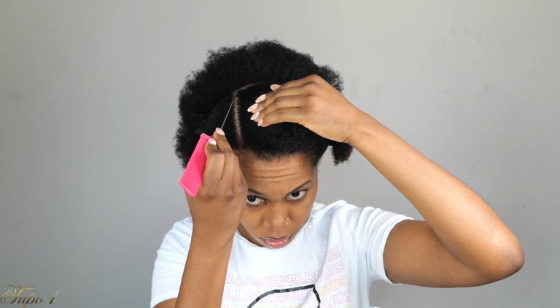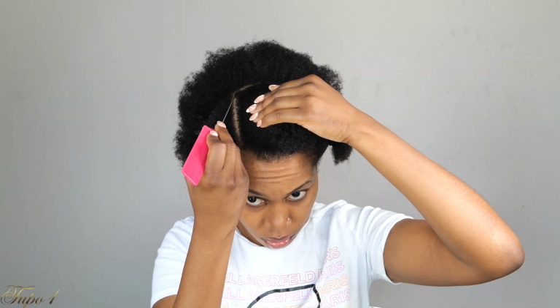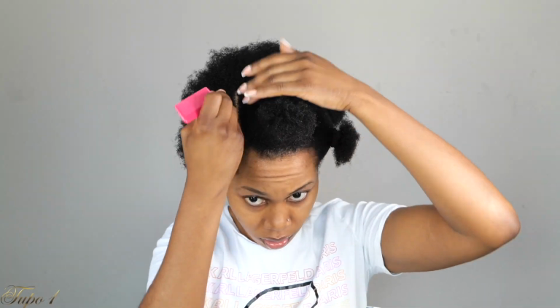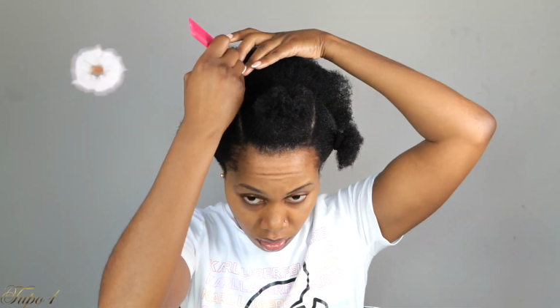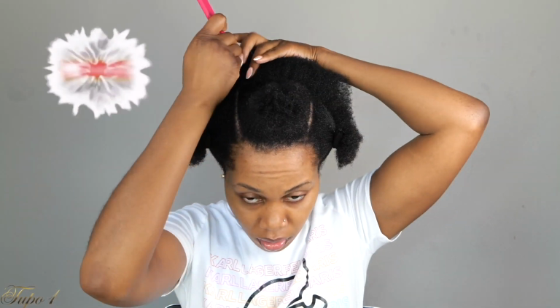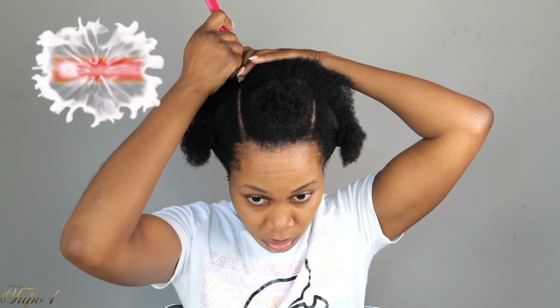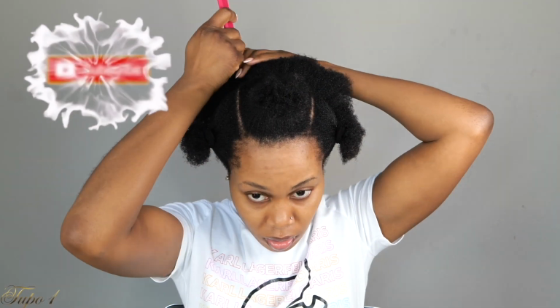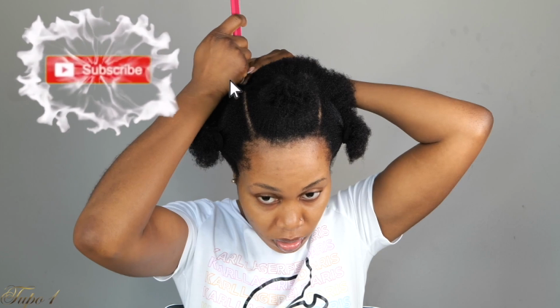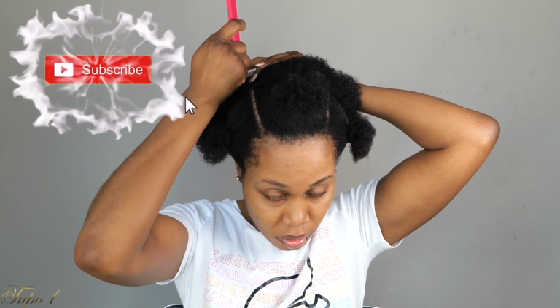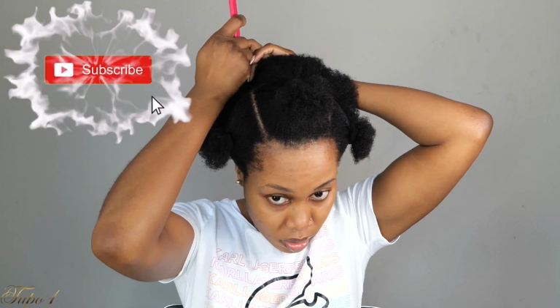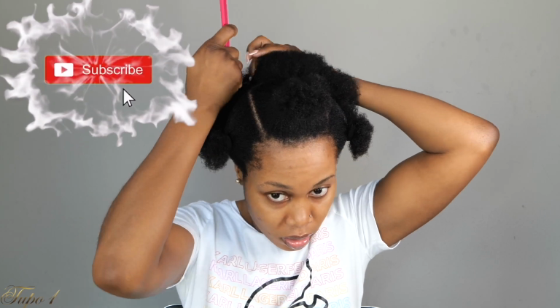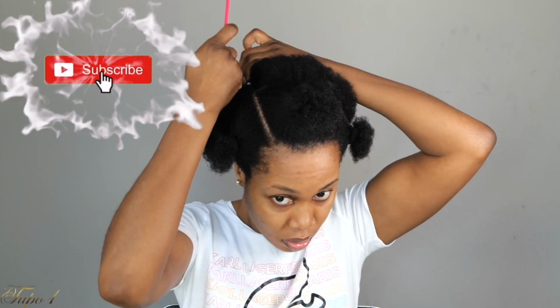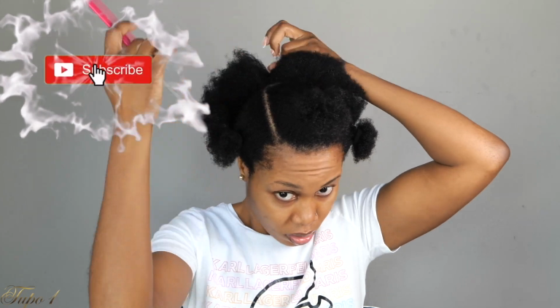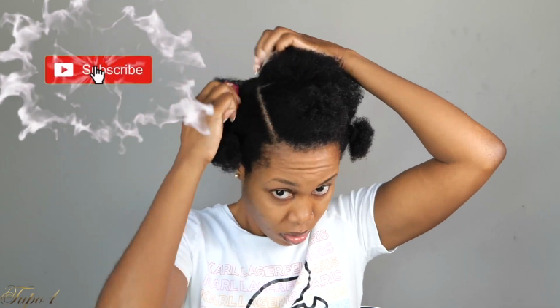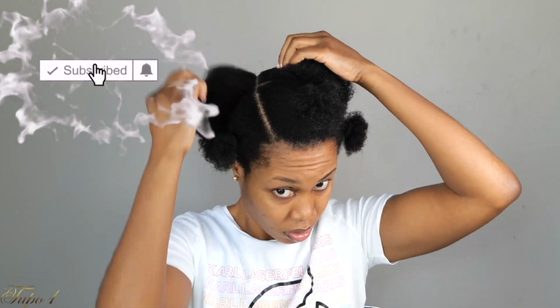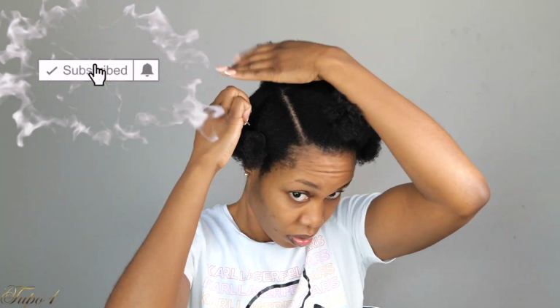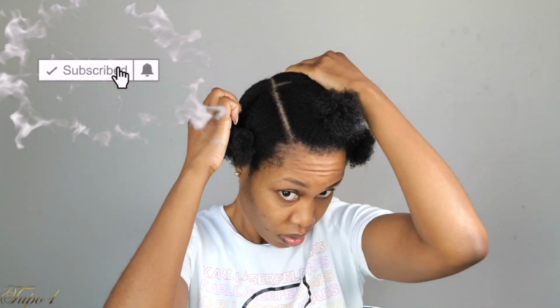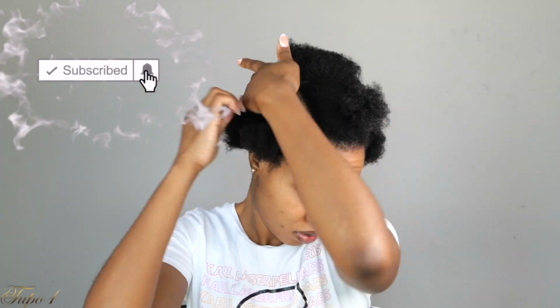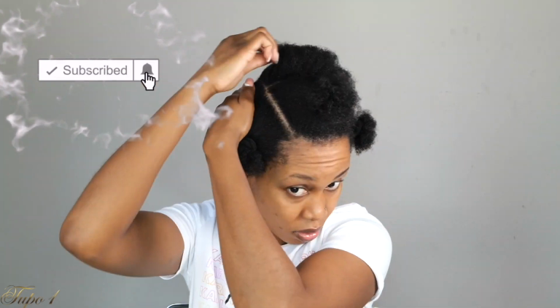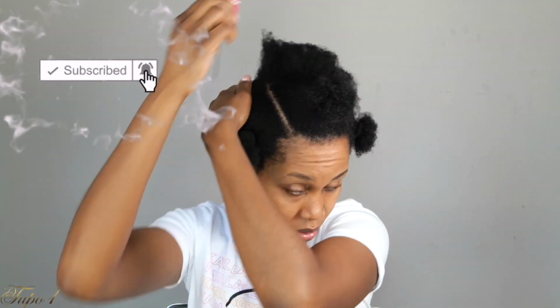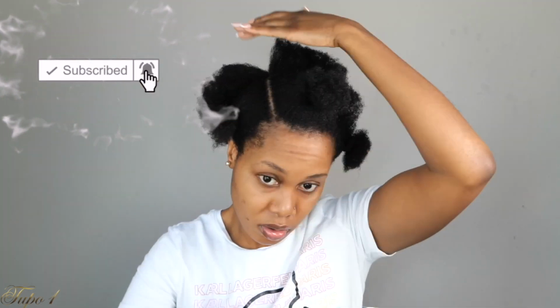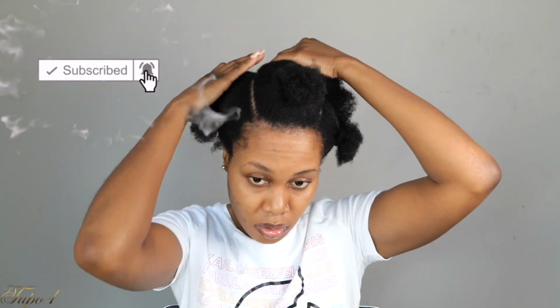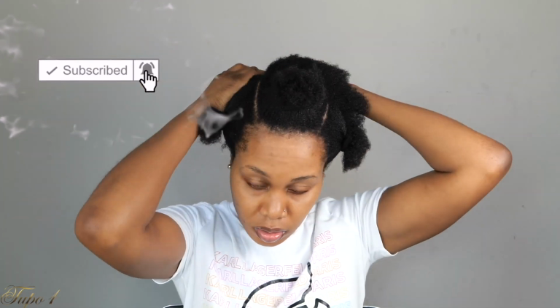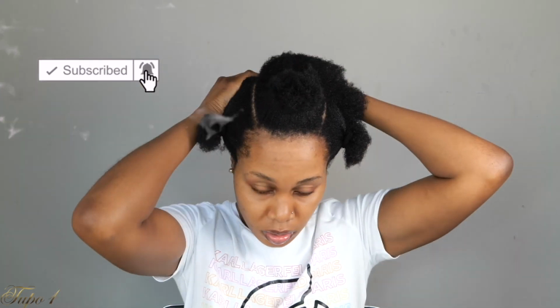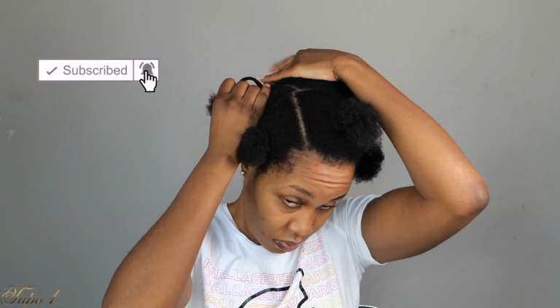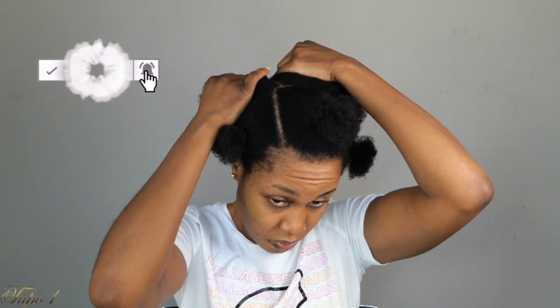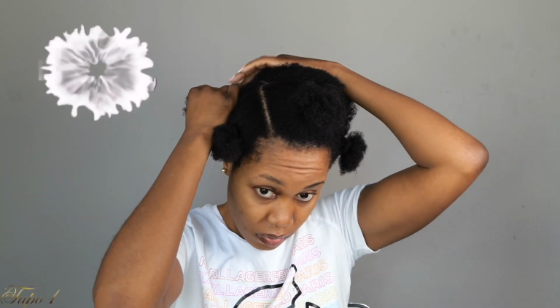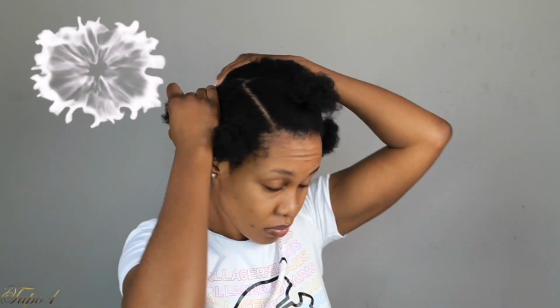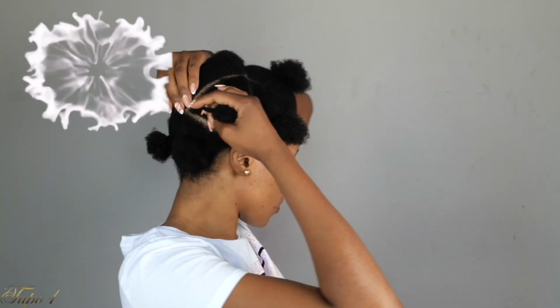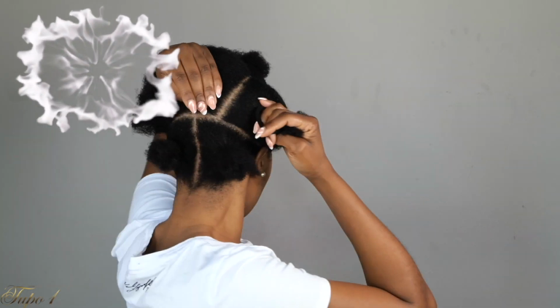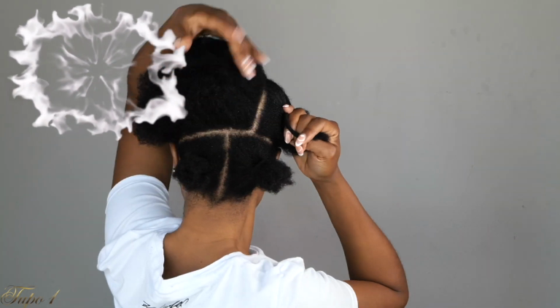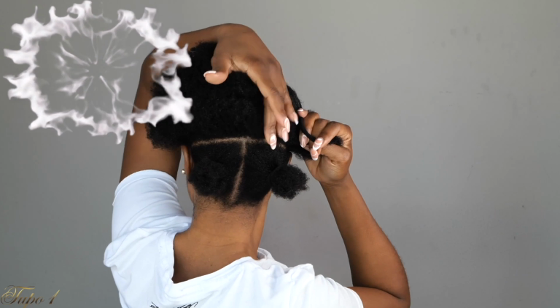Have you subscribed to my channel? Don't forget to turn on your notification button so you do not miss out on any uploads.